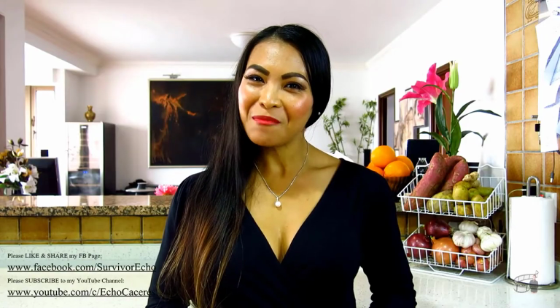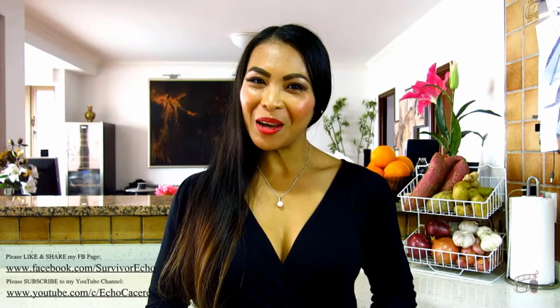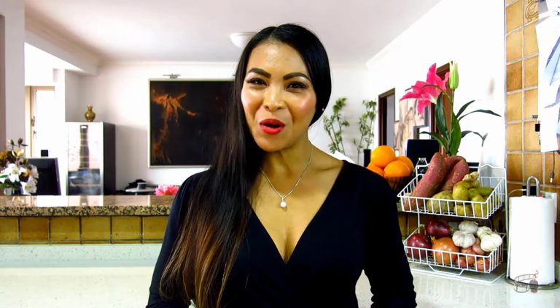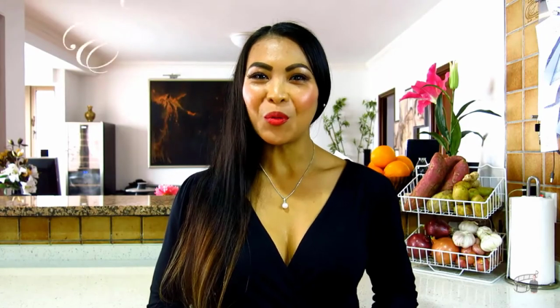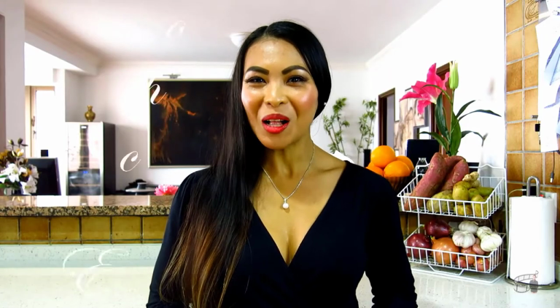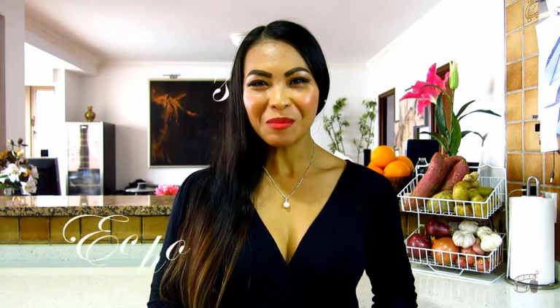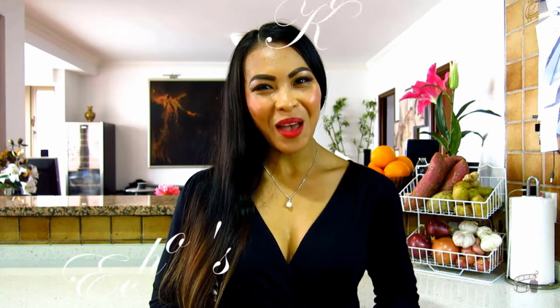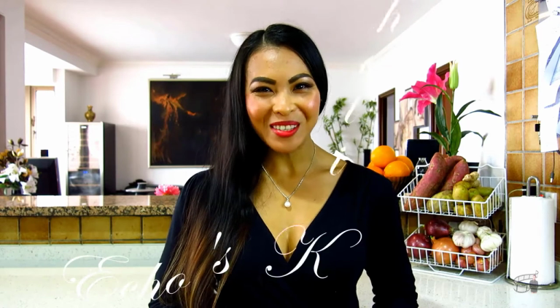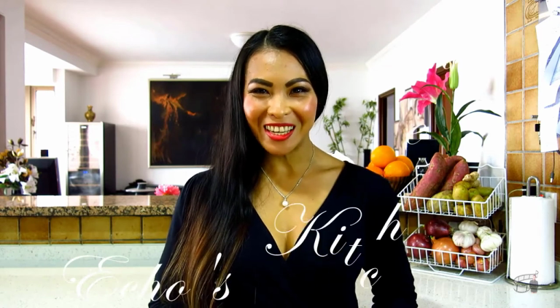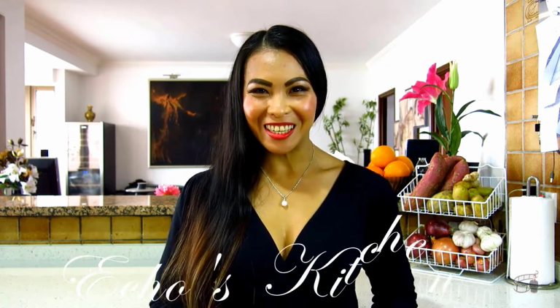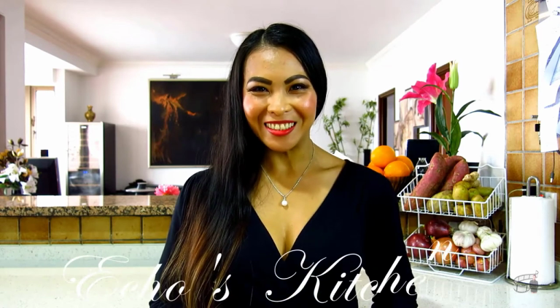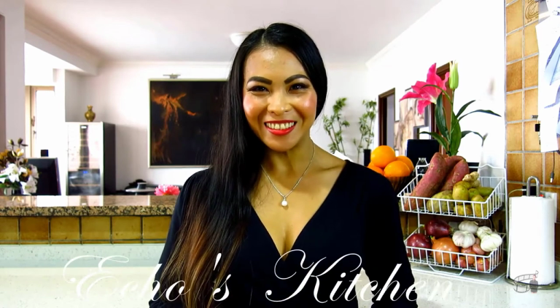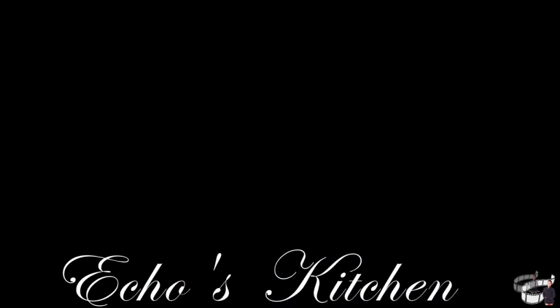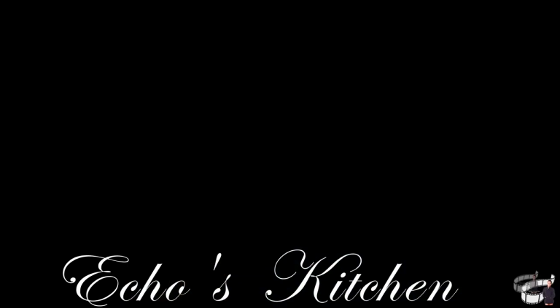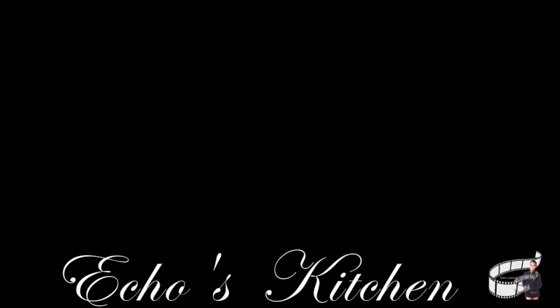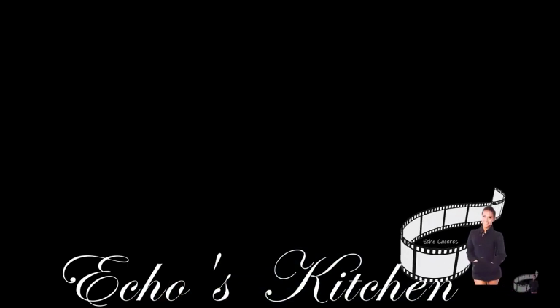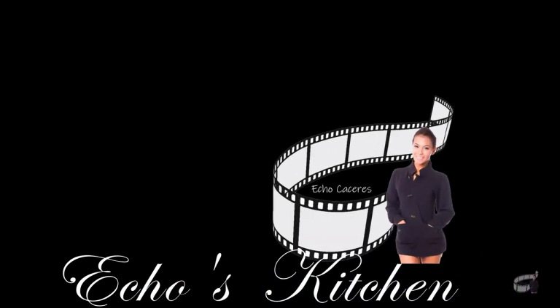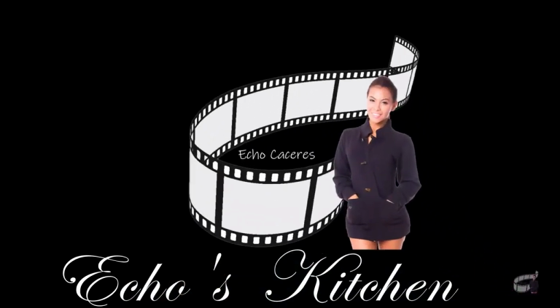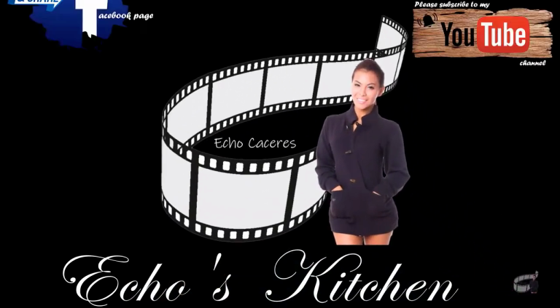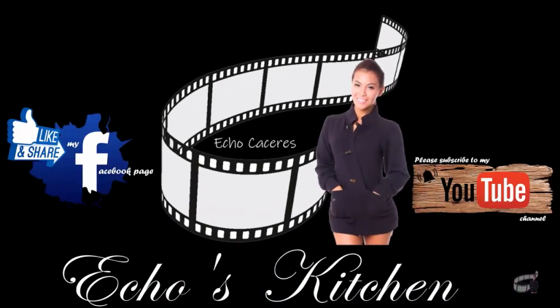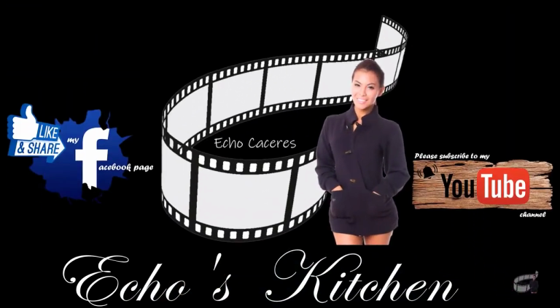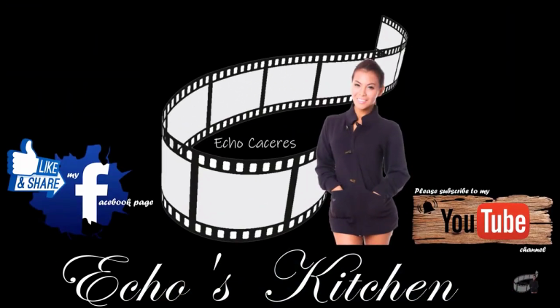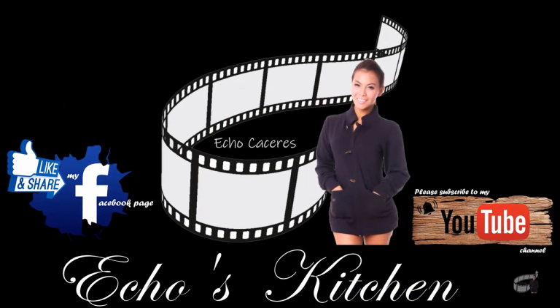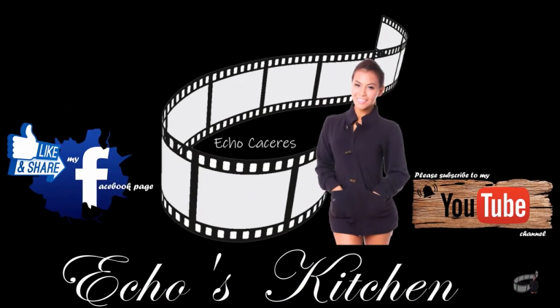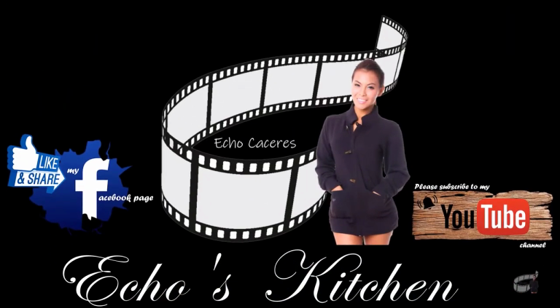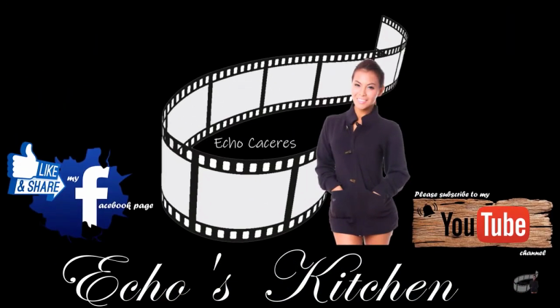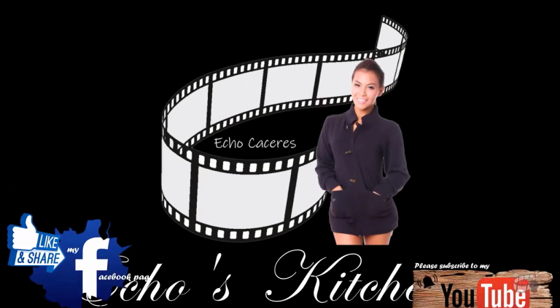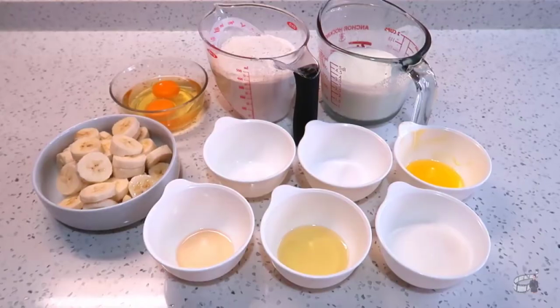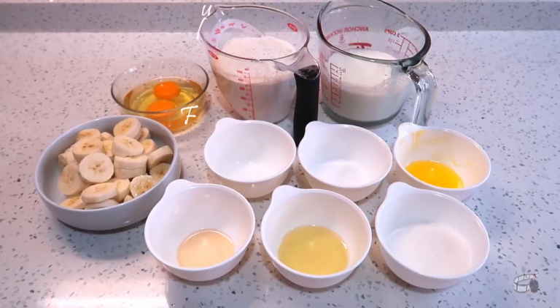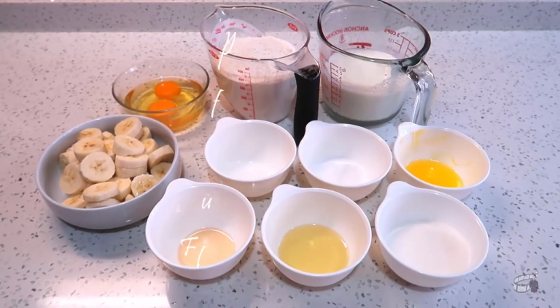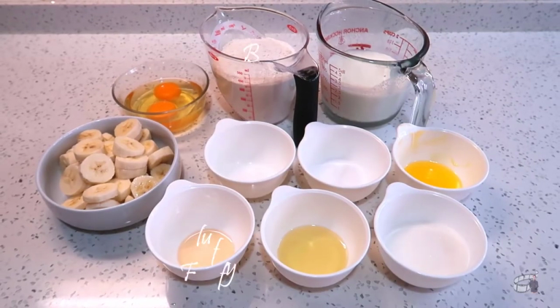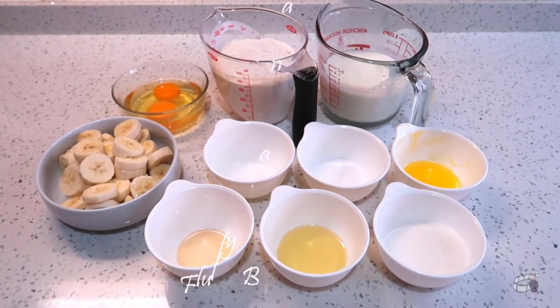I'm Echo and welcome to Laughness Kitchen. Here are the ingredients.